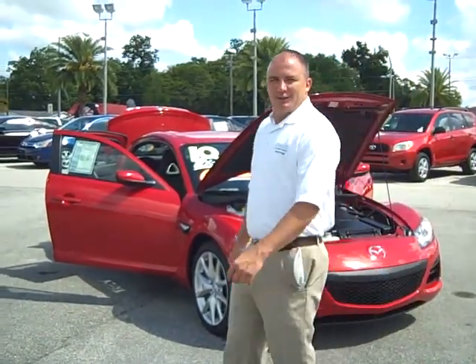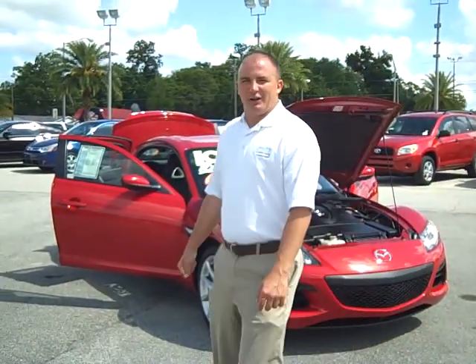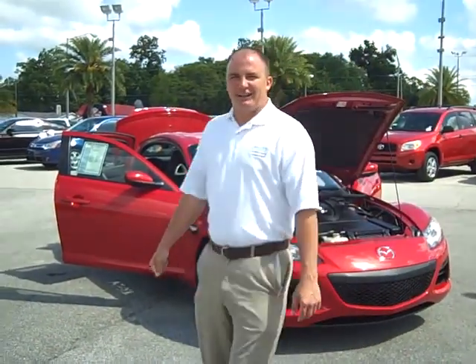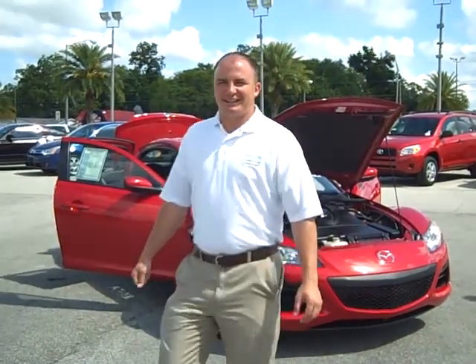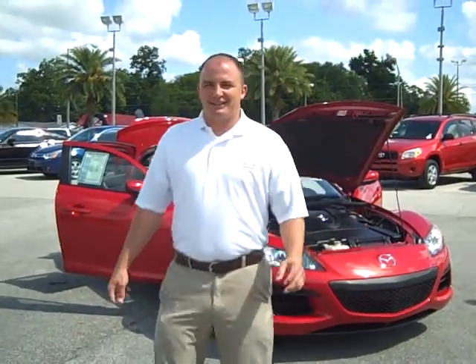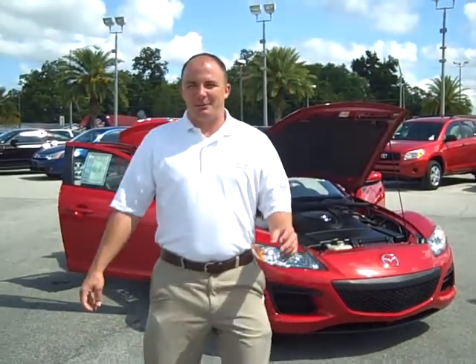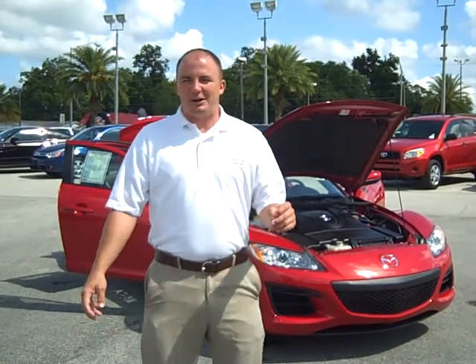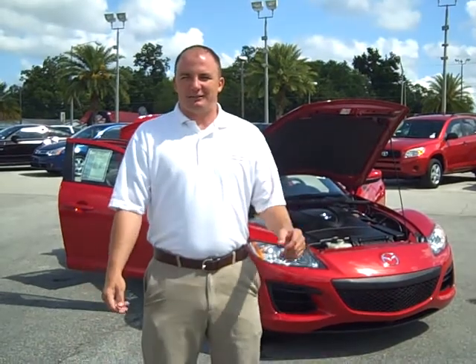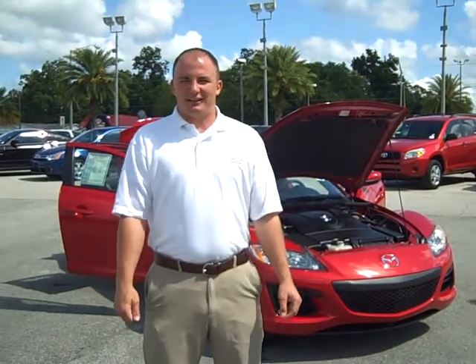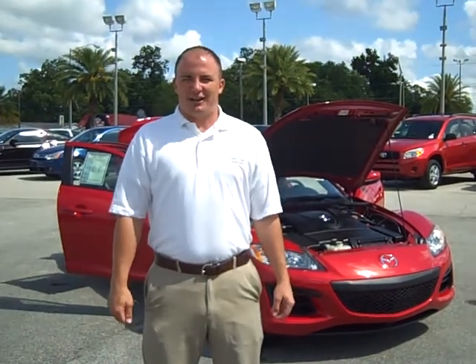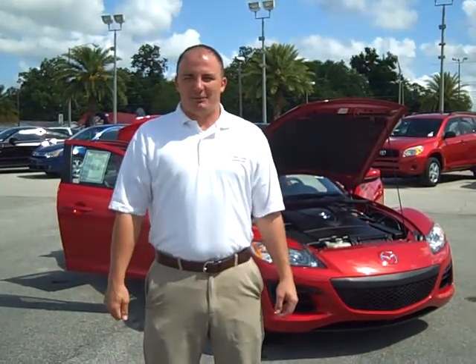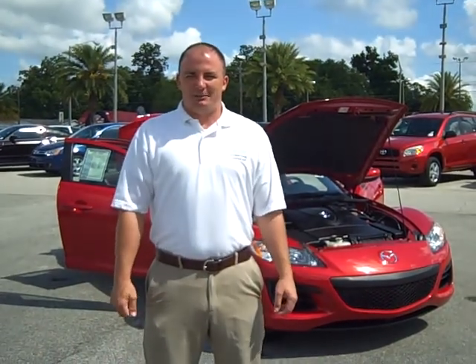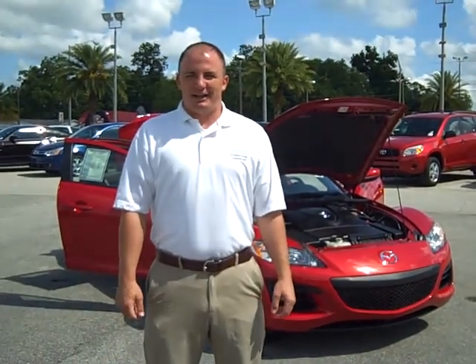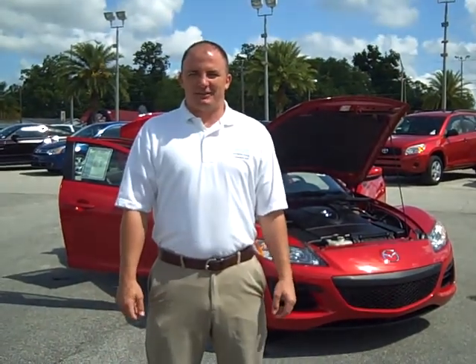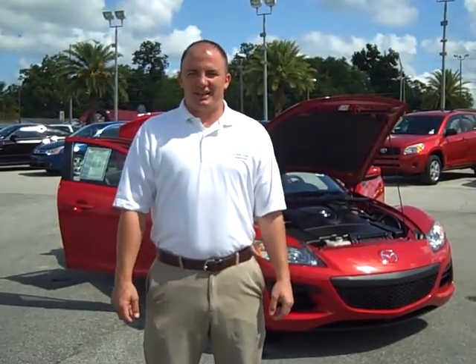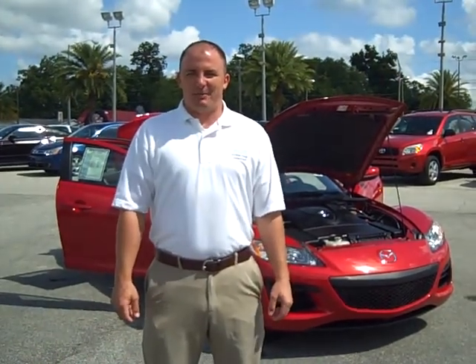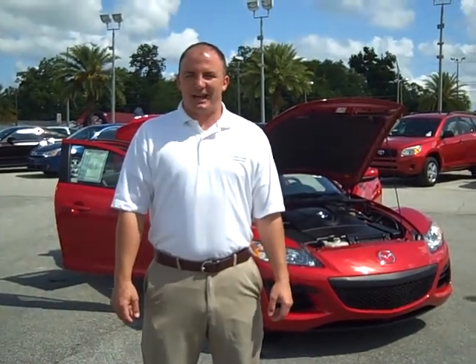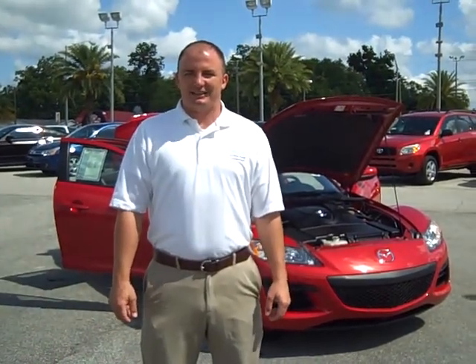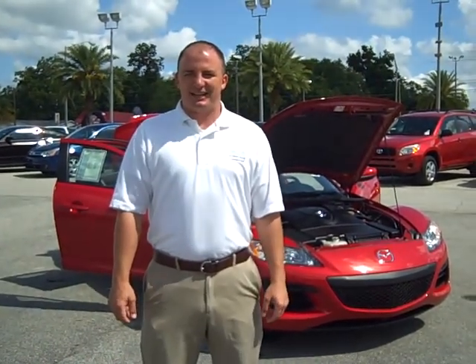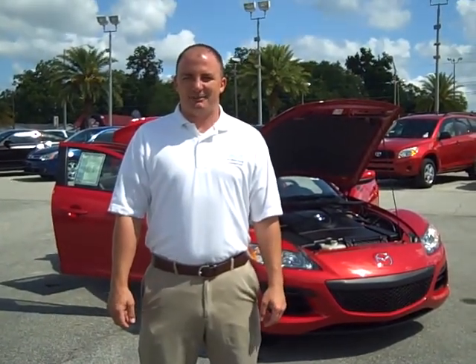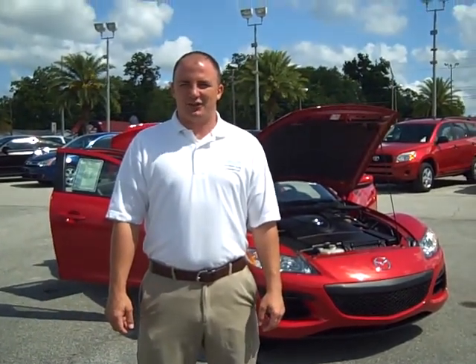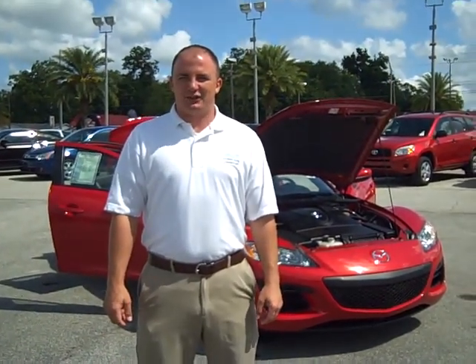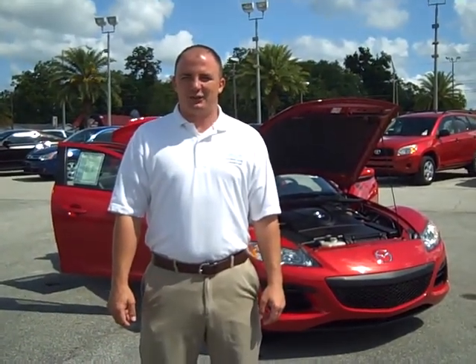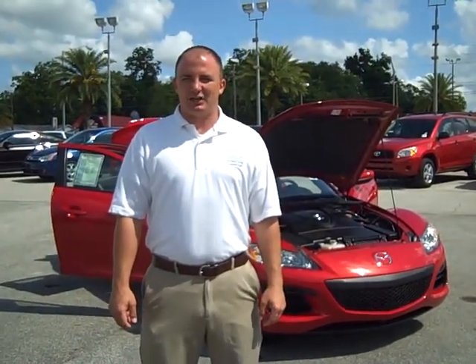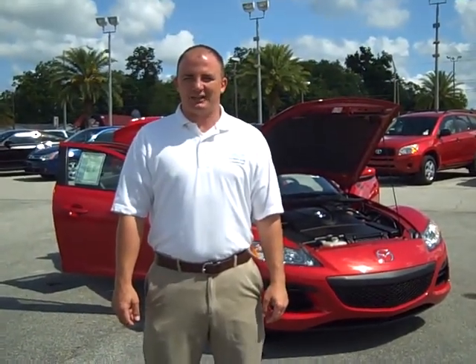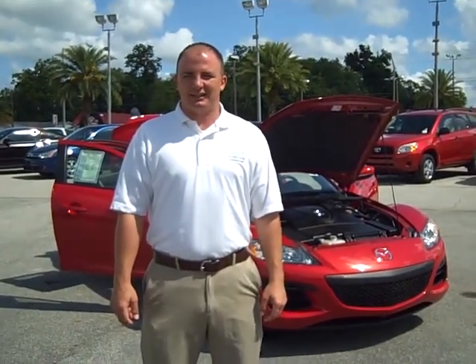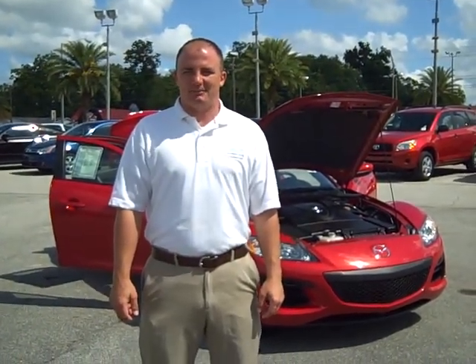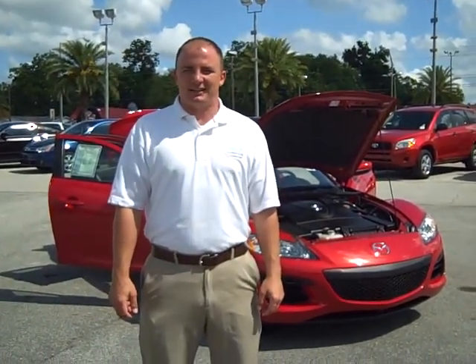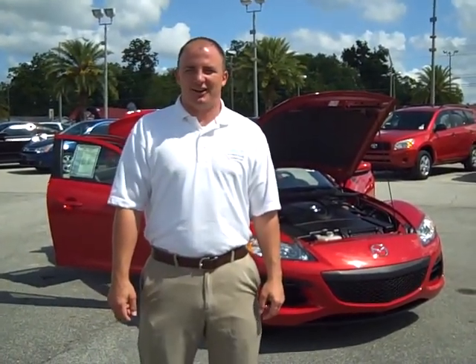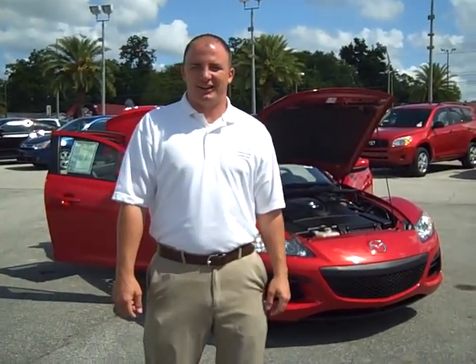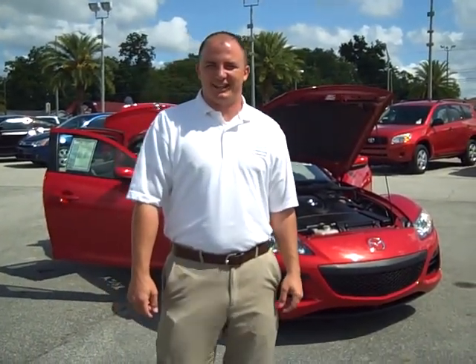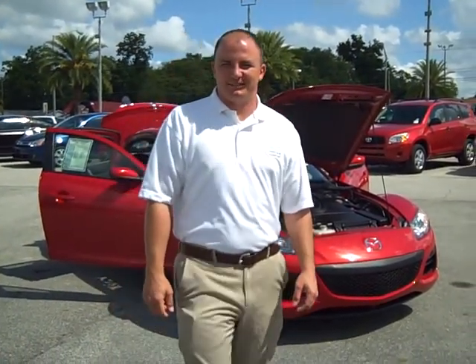Good morning ladies and gentlemen. Welcome to Lakeland Automall. My name is Jeff Bass and today I'm going to show you this 2010 Mazda RX-8.